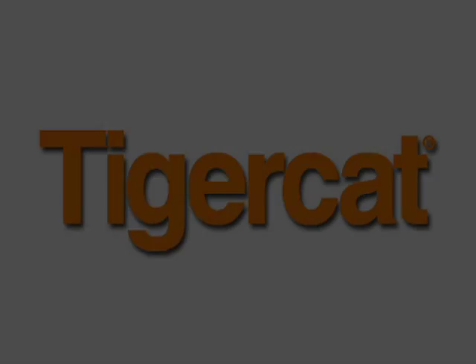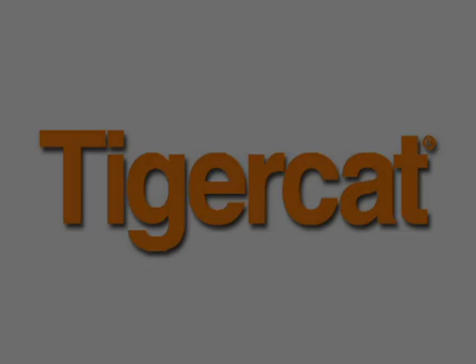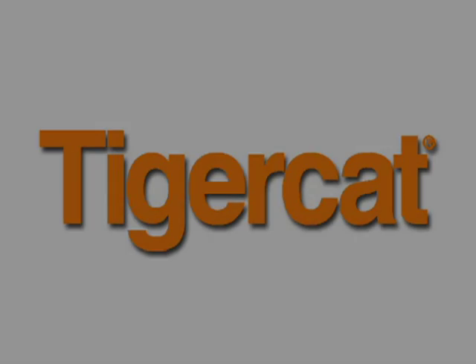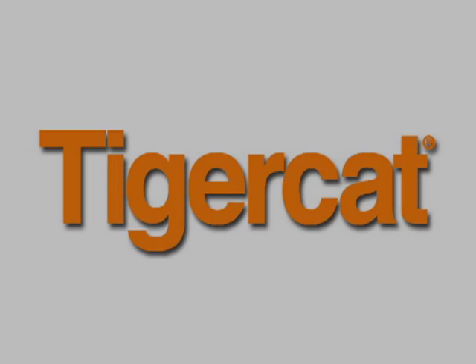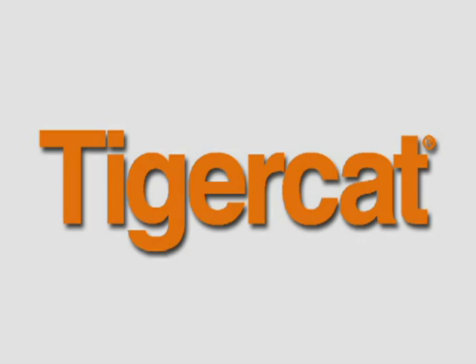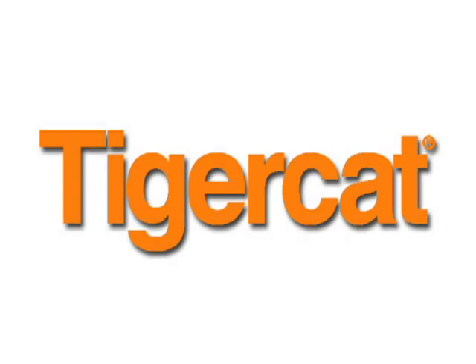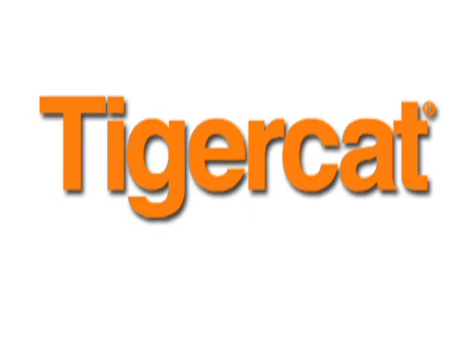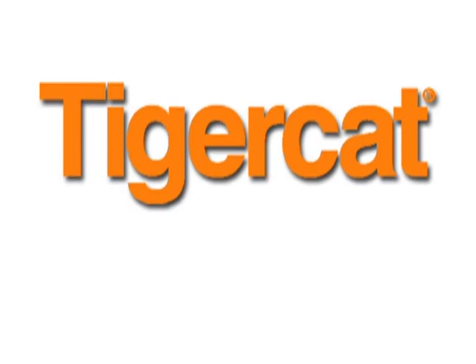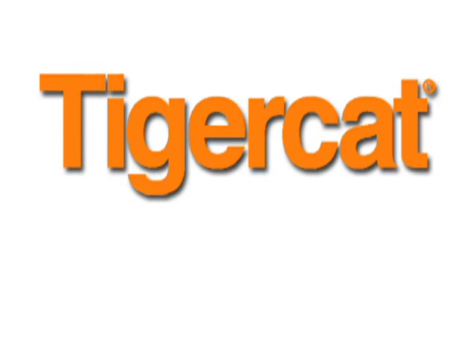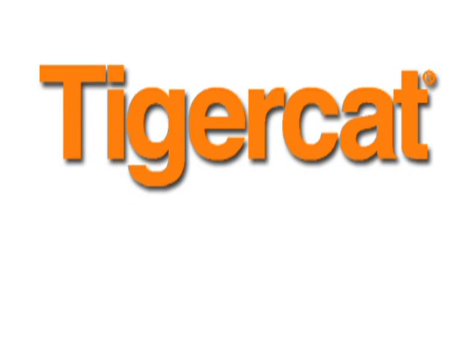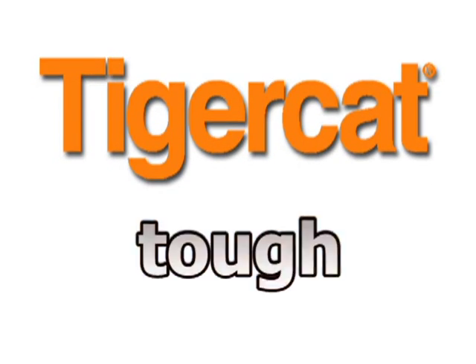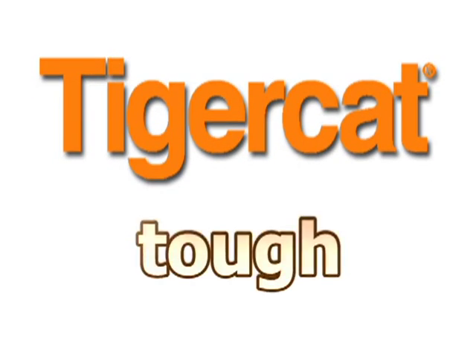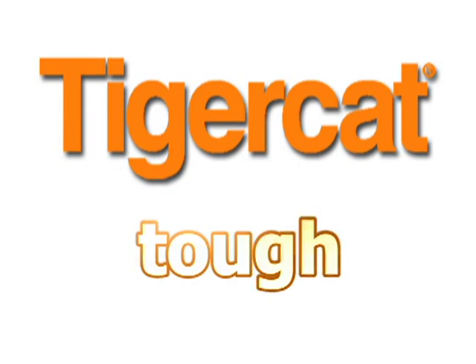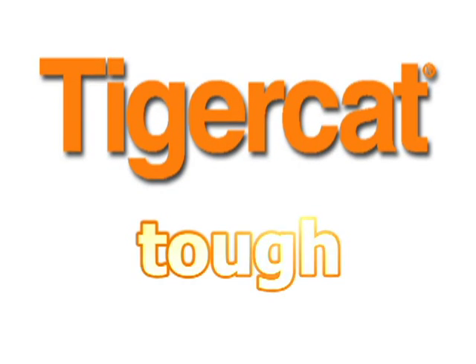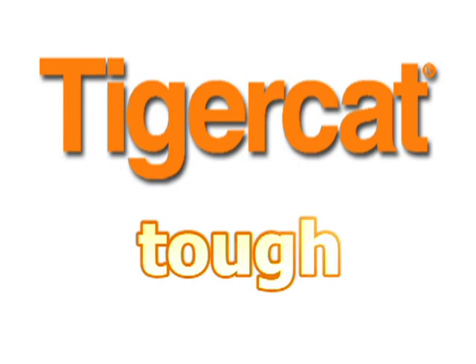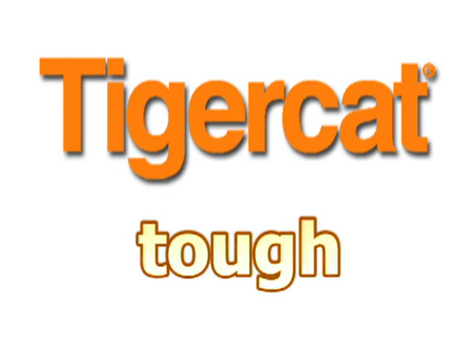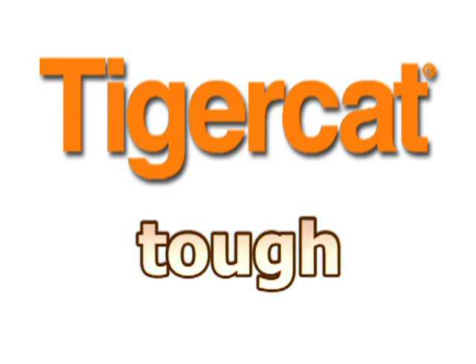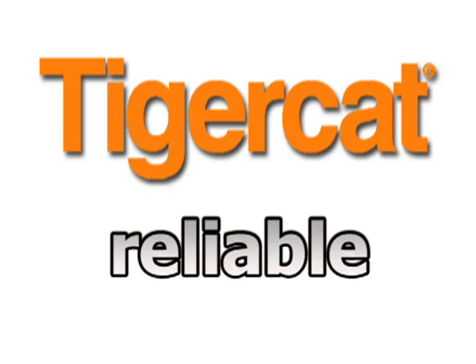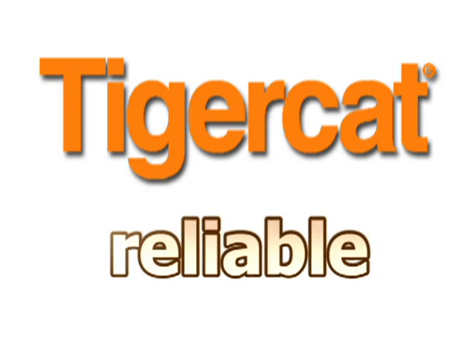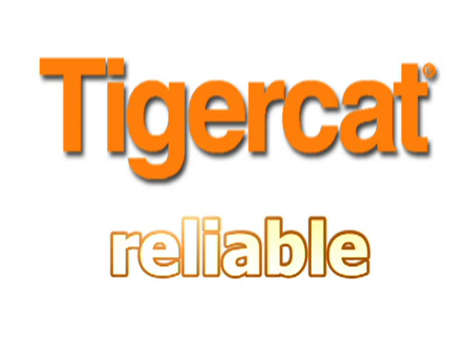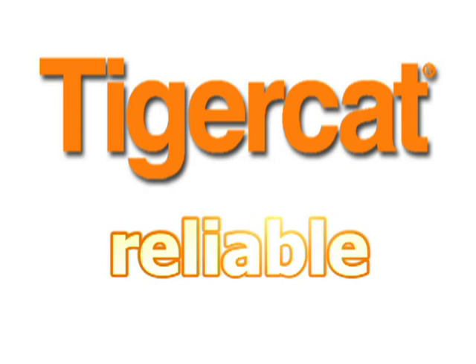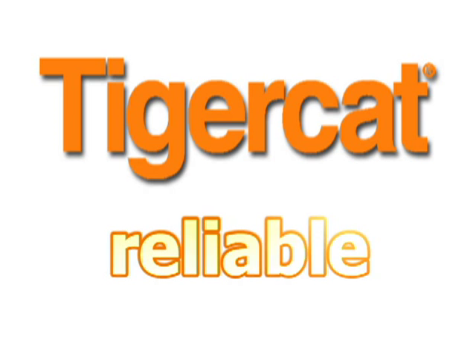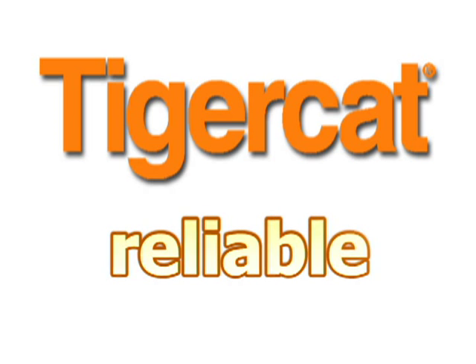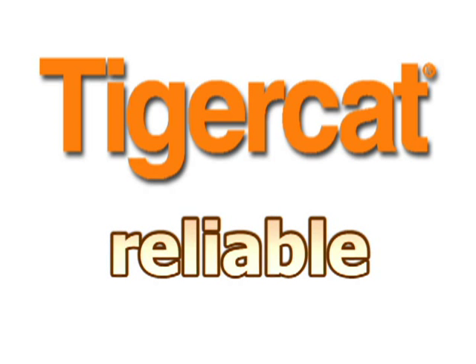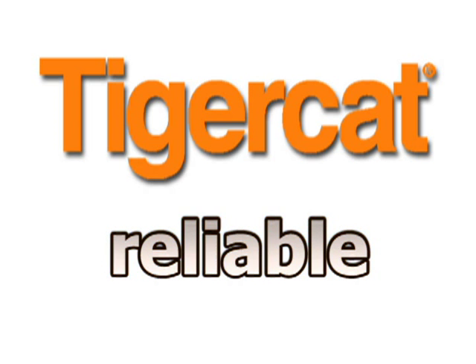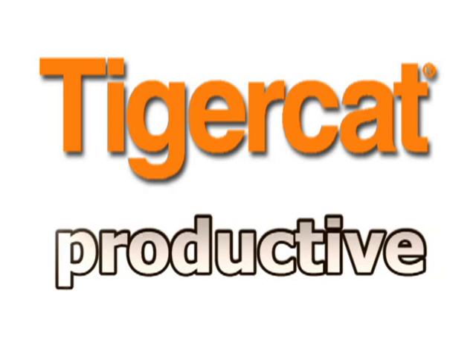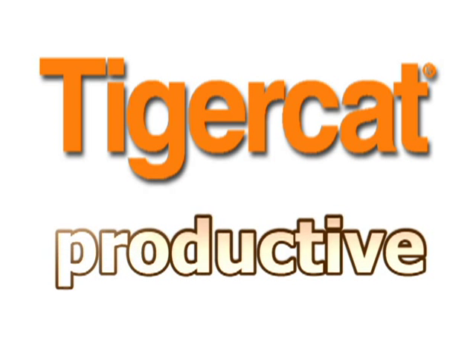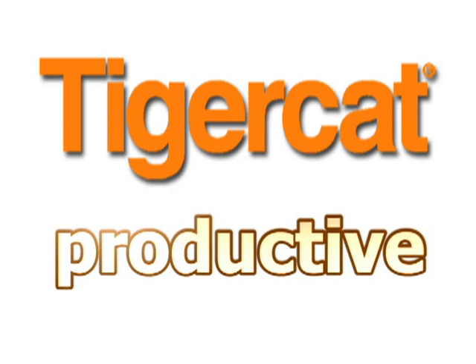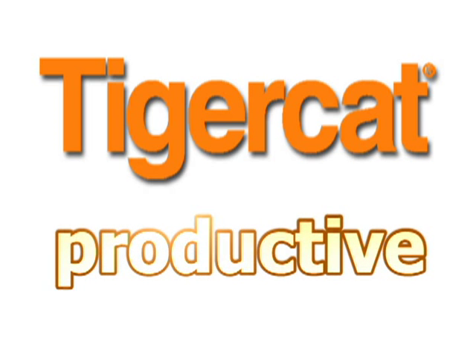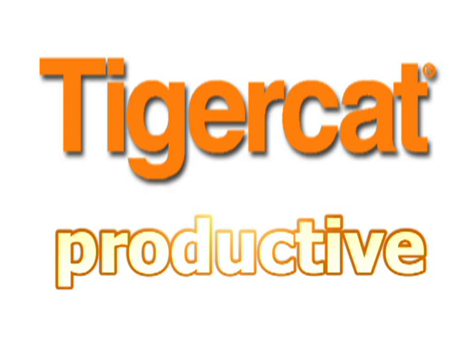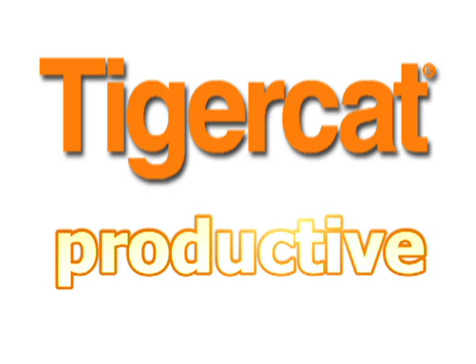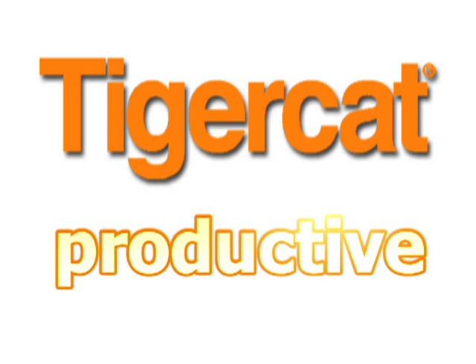Get the most out of your capital investment with the TigerCat 234. TigerCat Forestry Machines. Tough. Reliable. Productive.